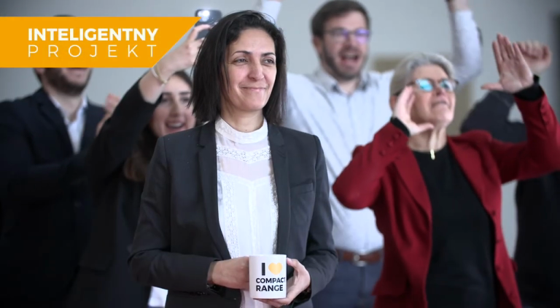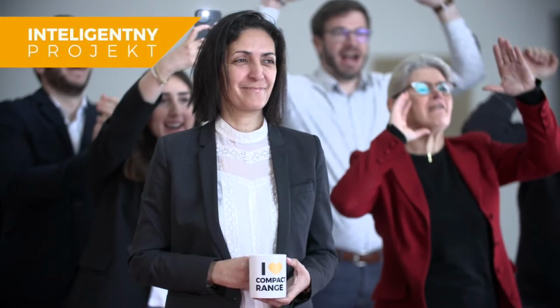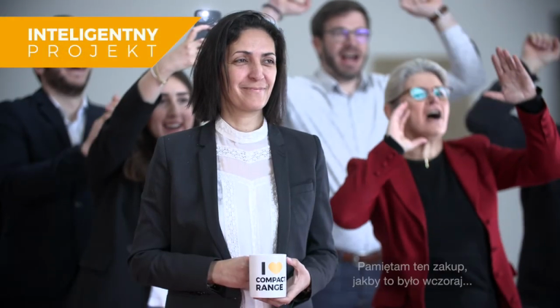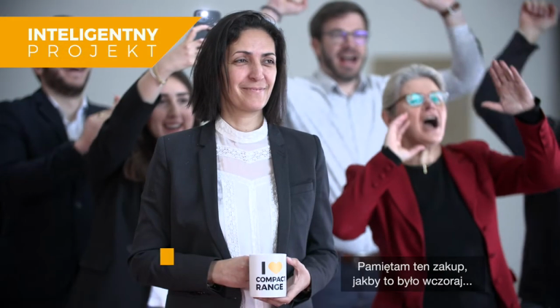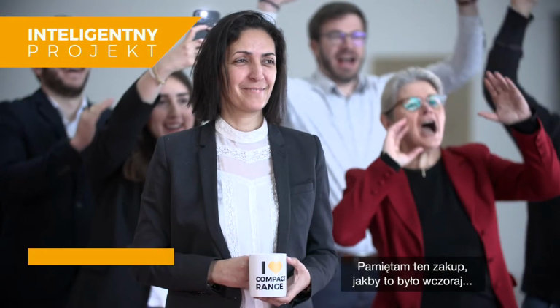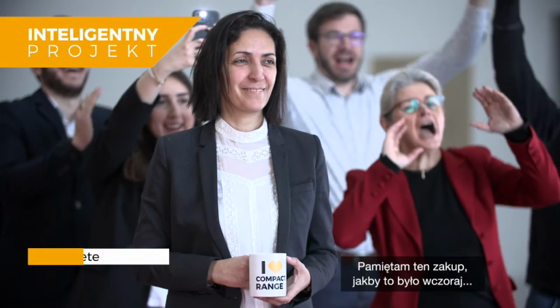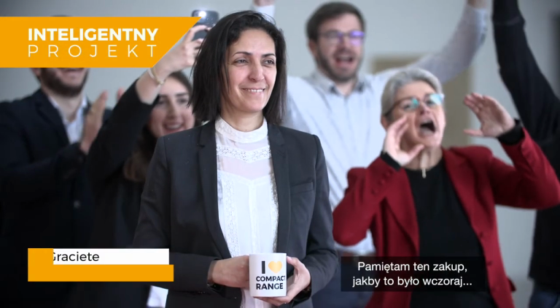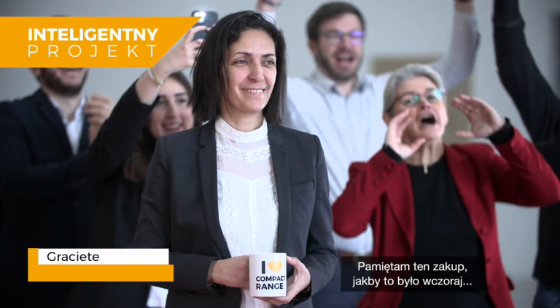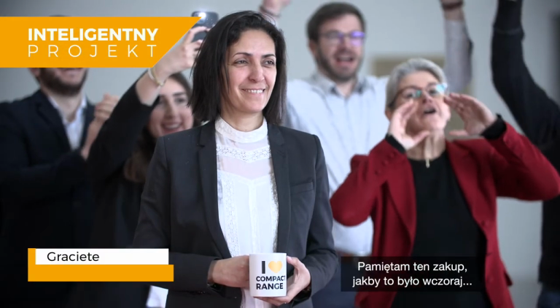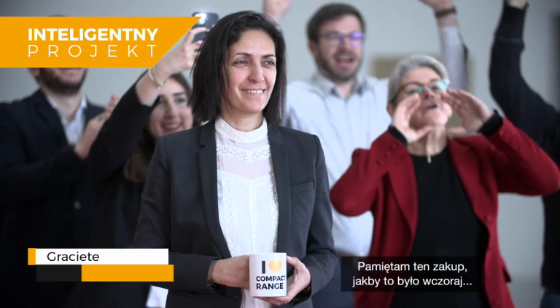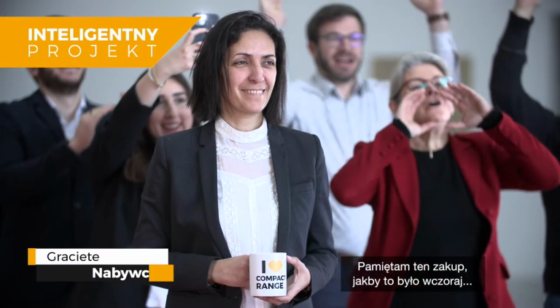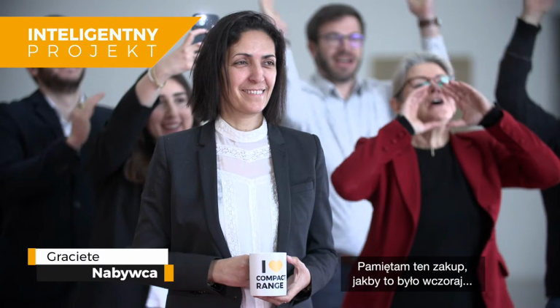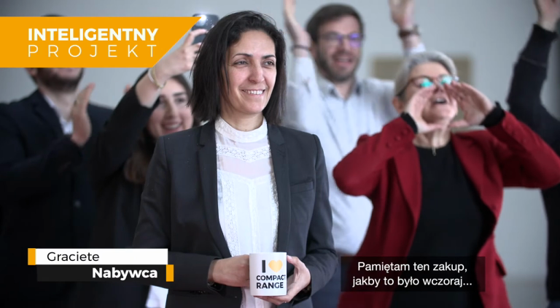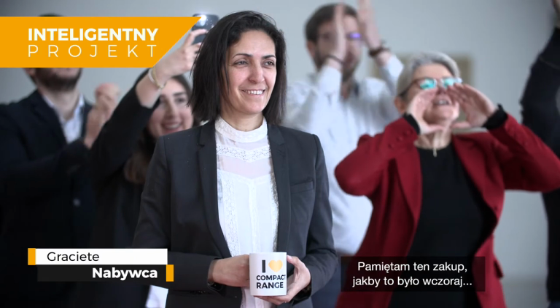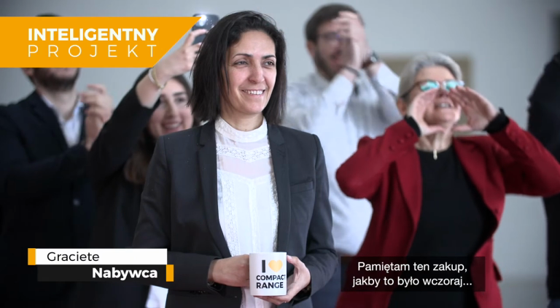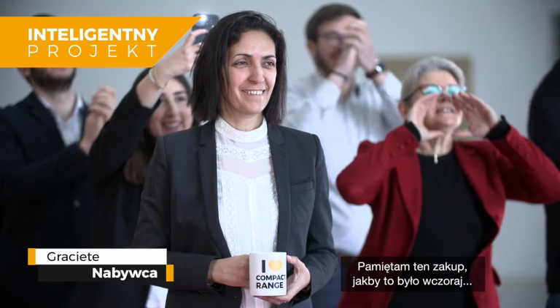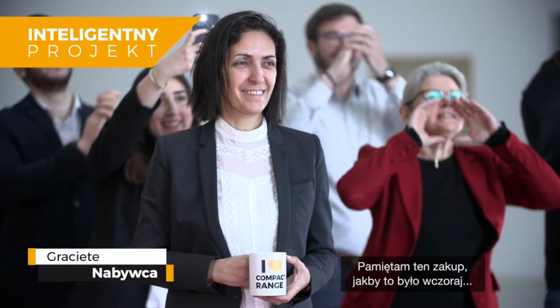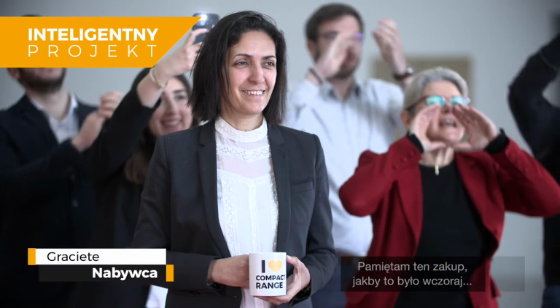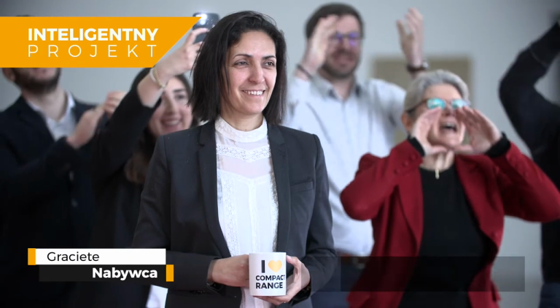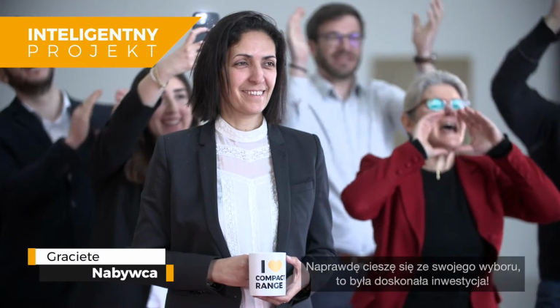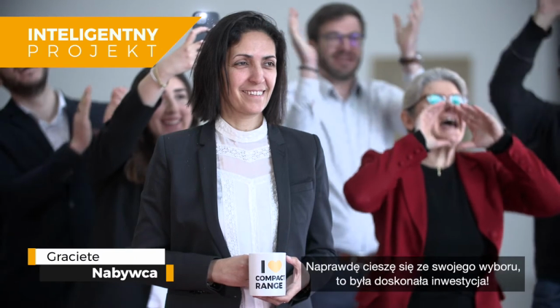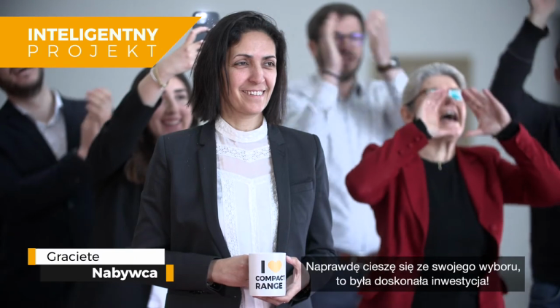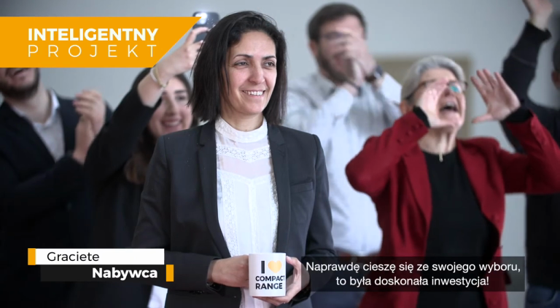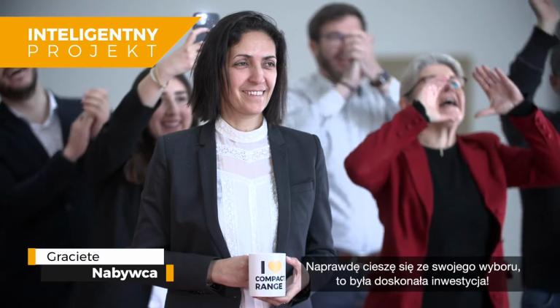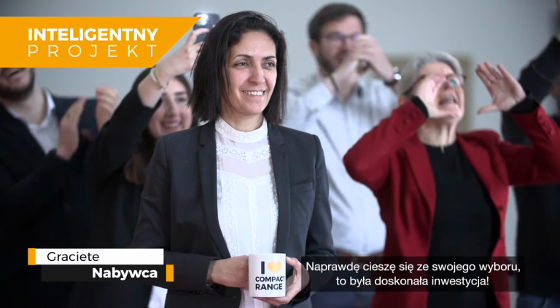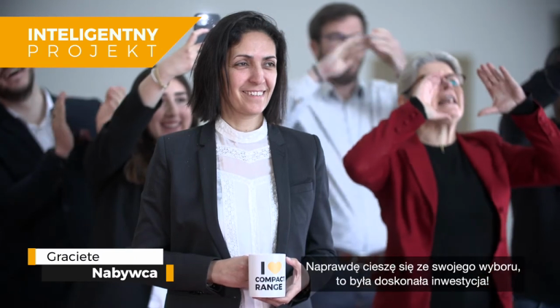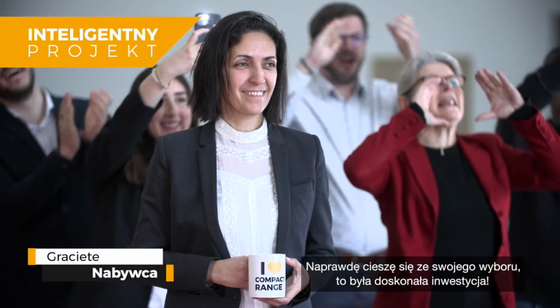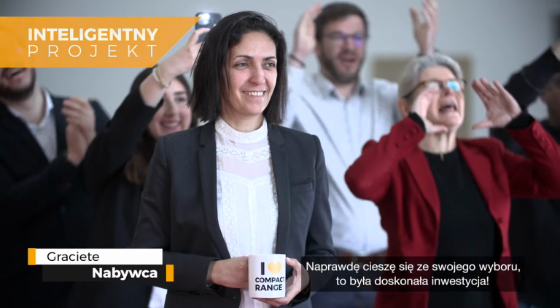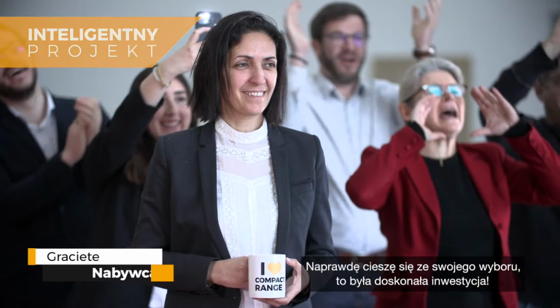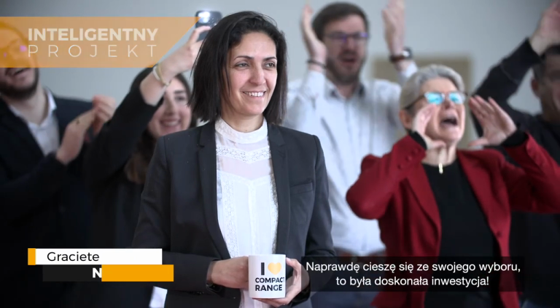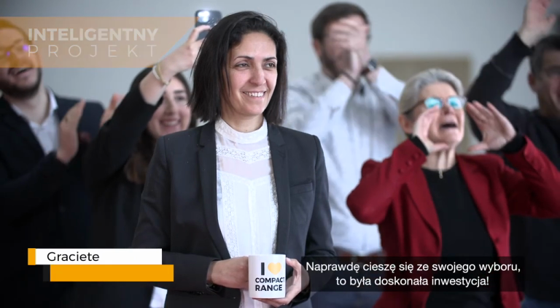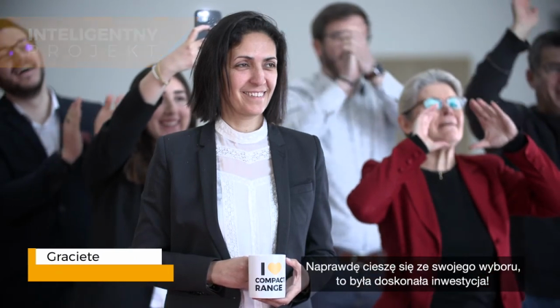I remember when I bought you like it was yesterday. I'm so glad I did. What a great investment.